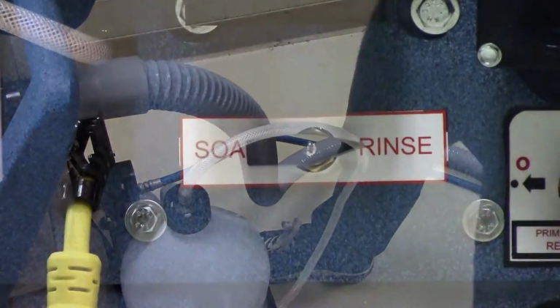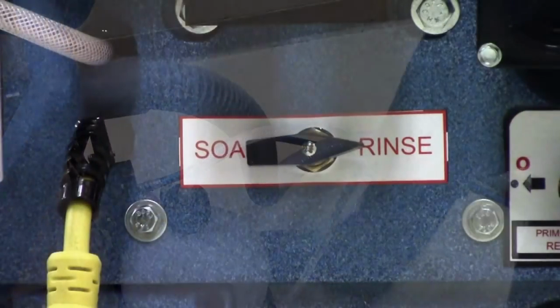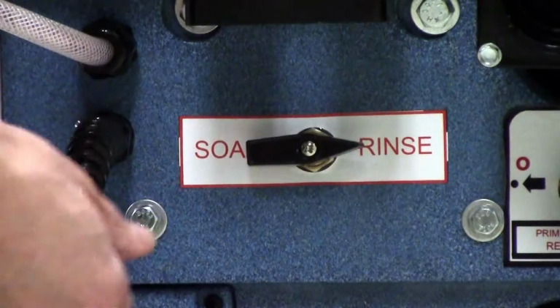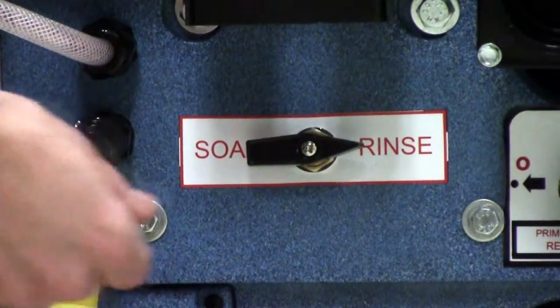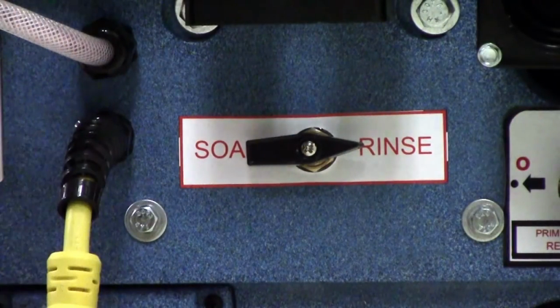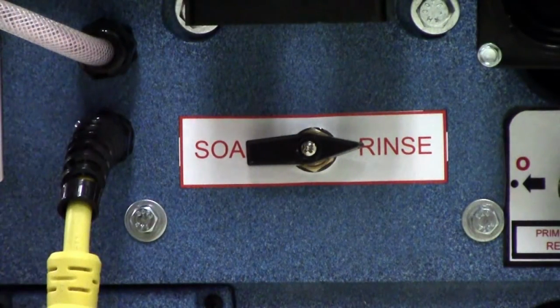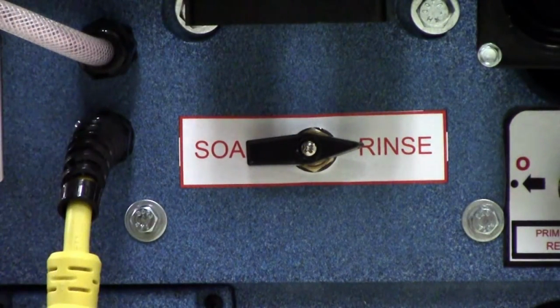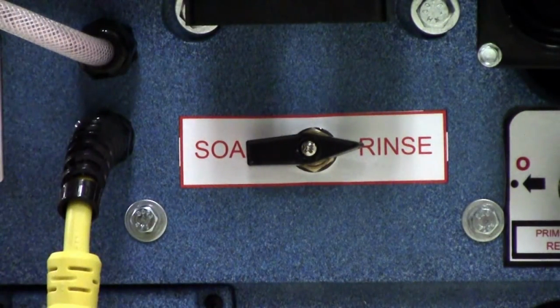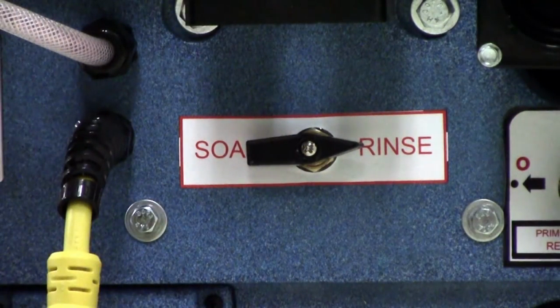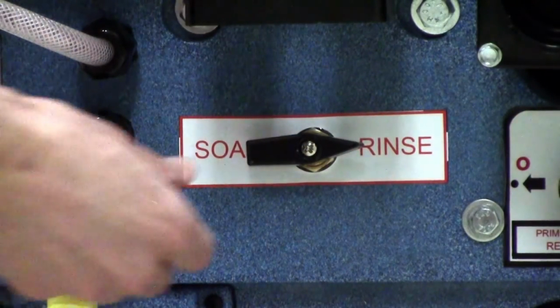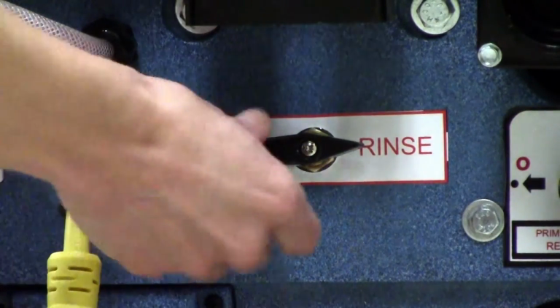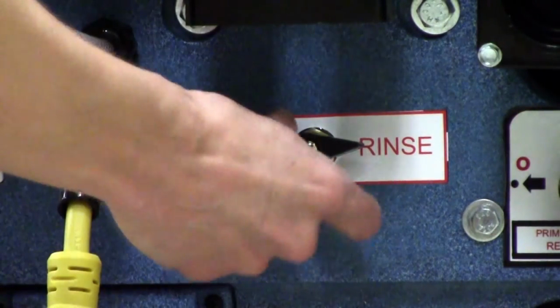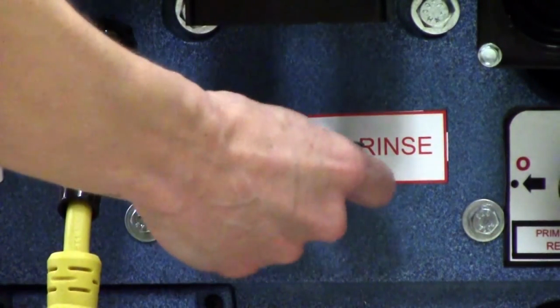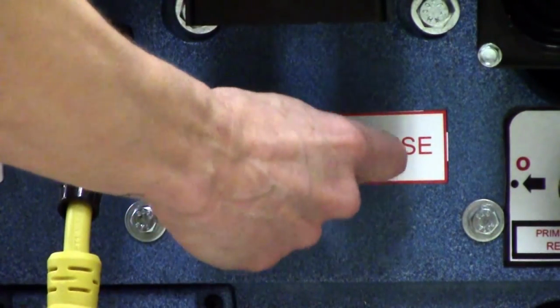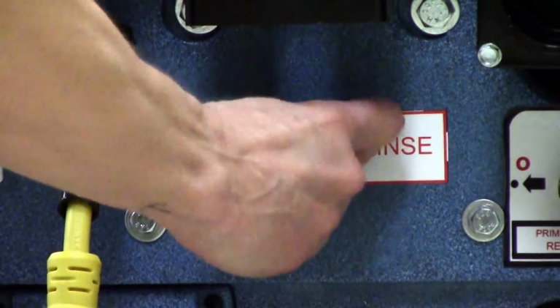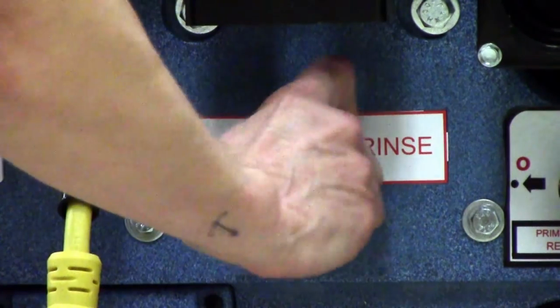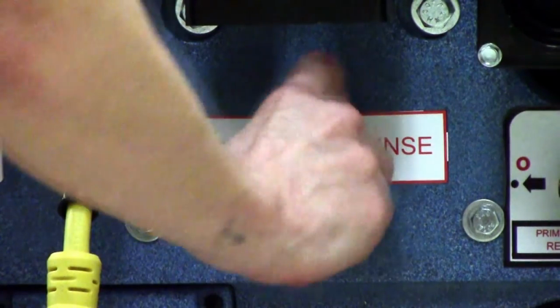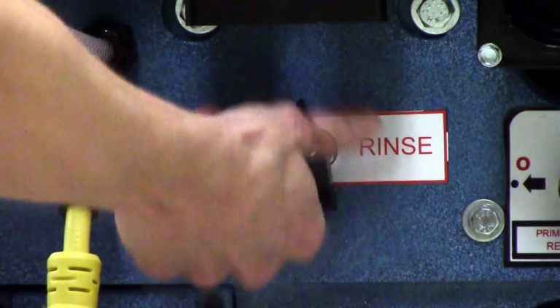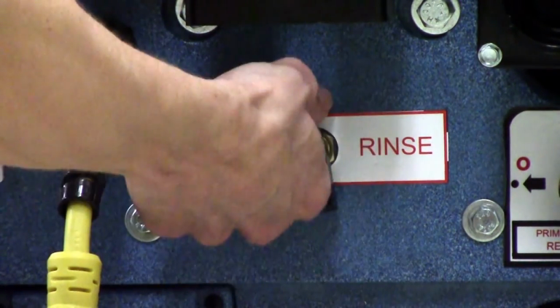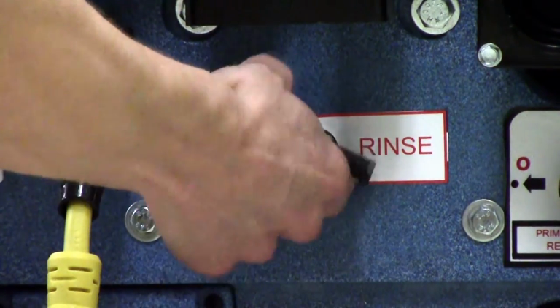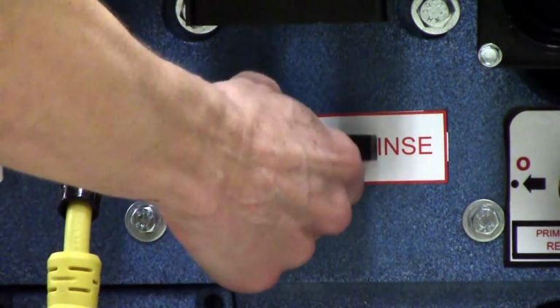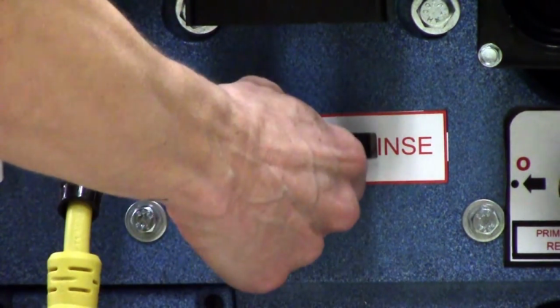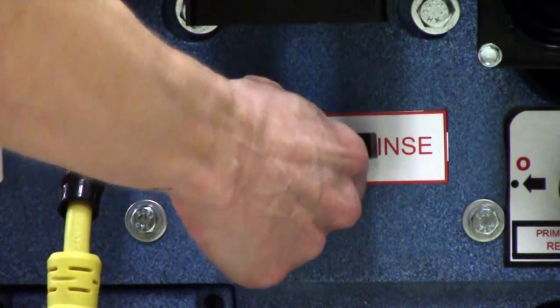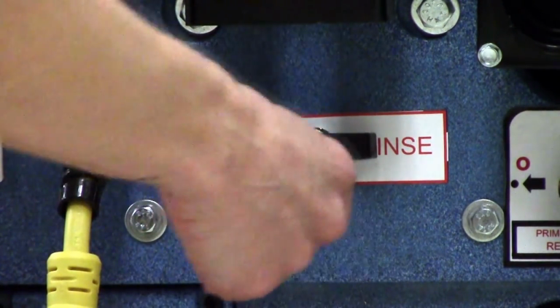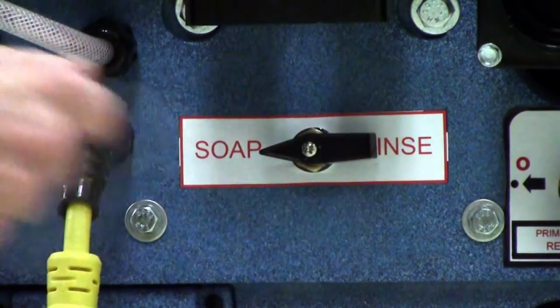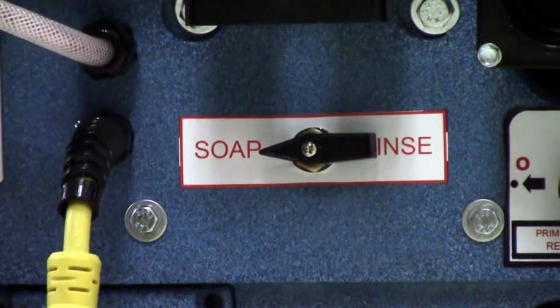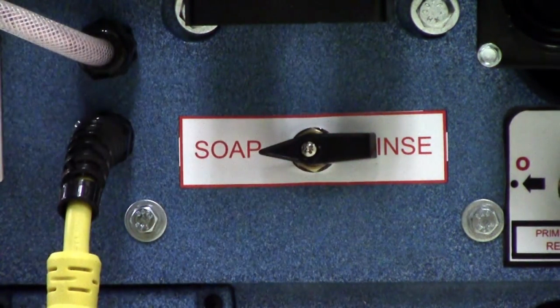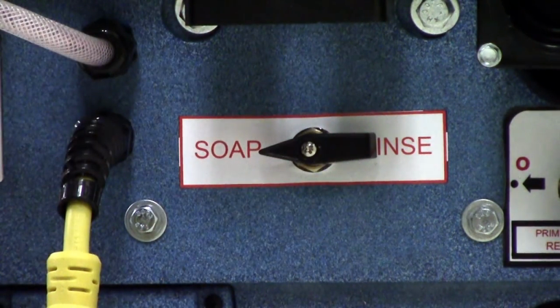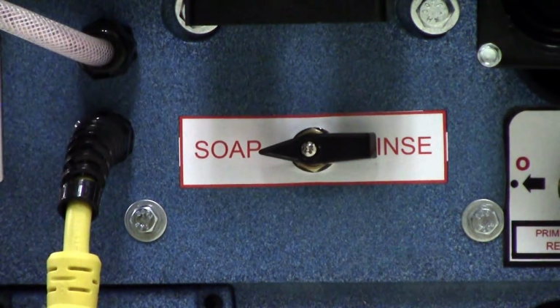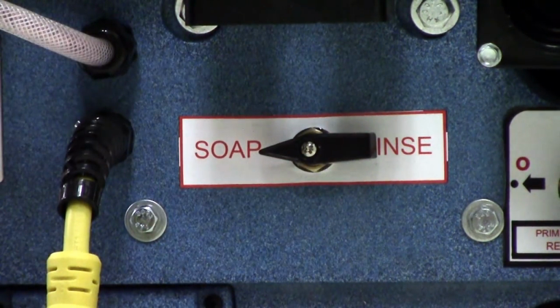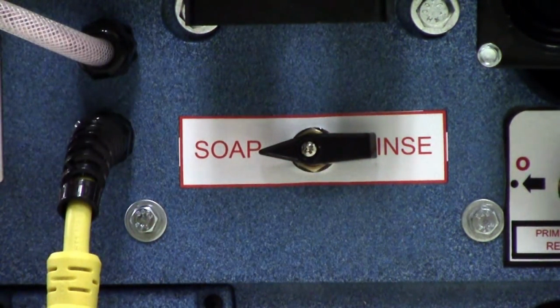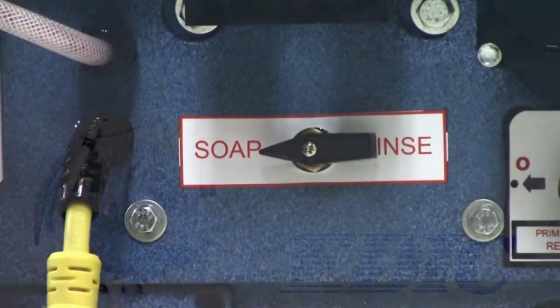Turn the selector dial on the back of the CR2 from the rinse position to the soap position to prepare for pre-spraying chemical in the restroom.